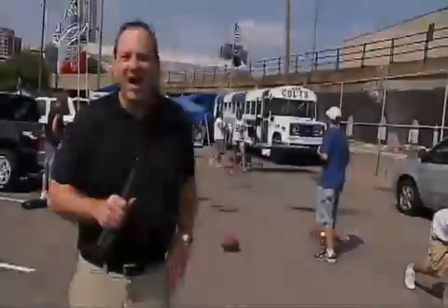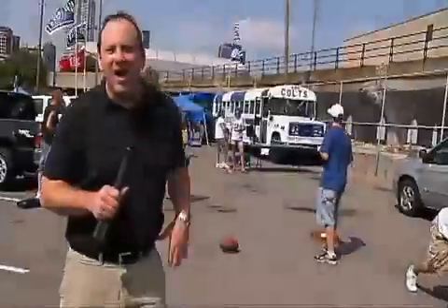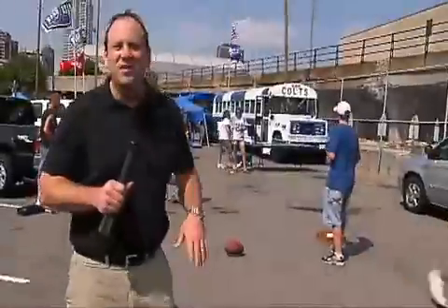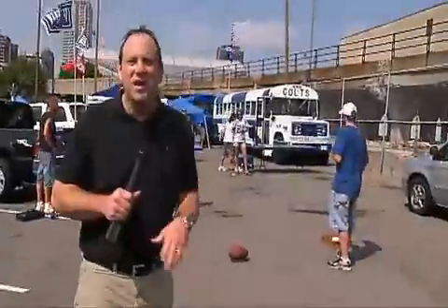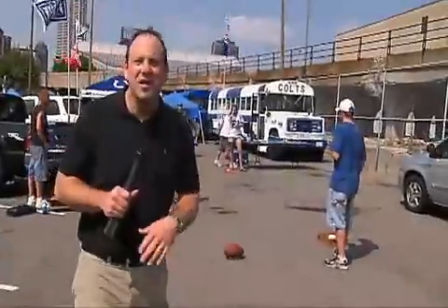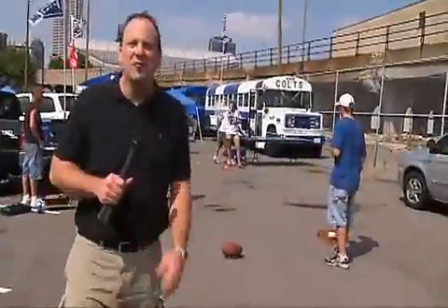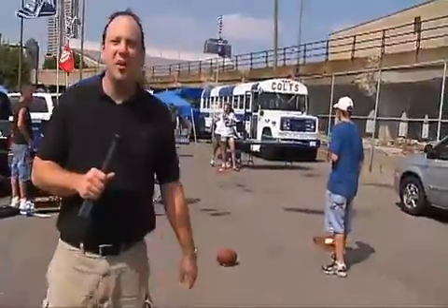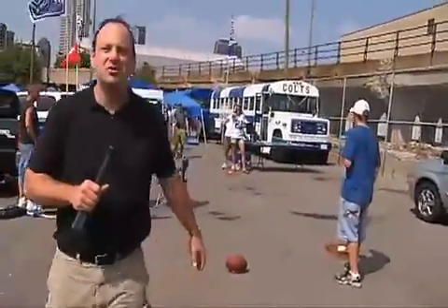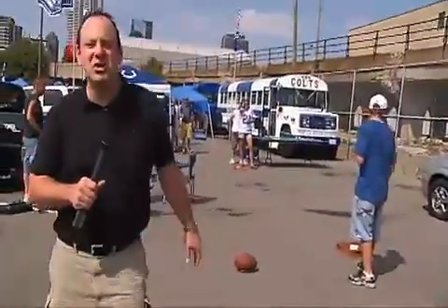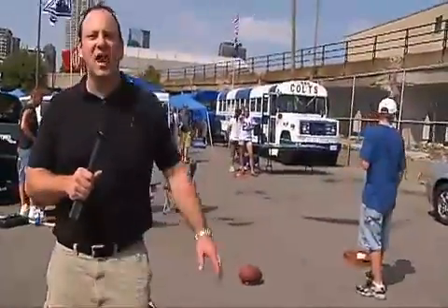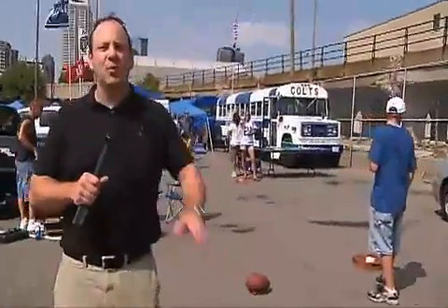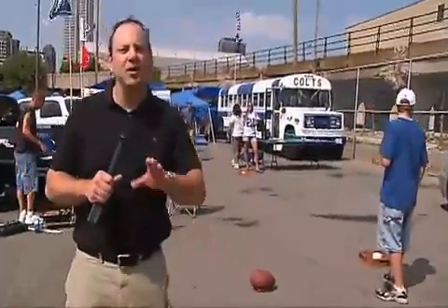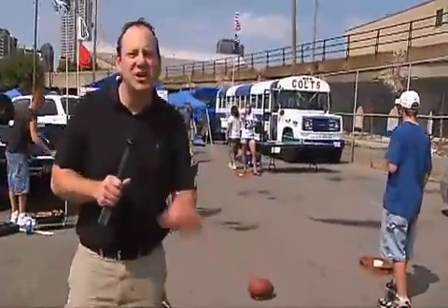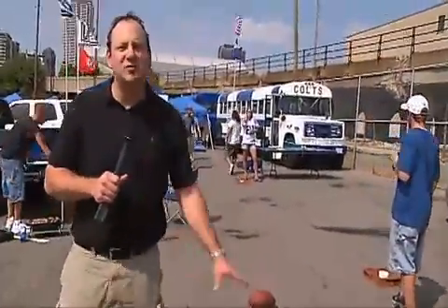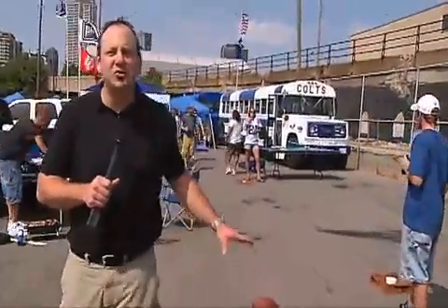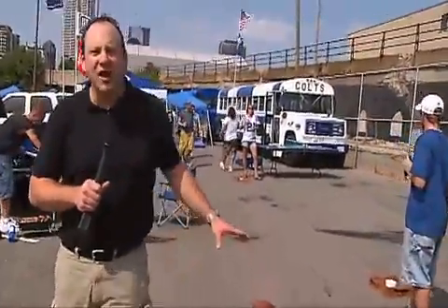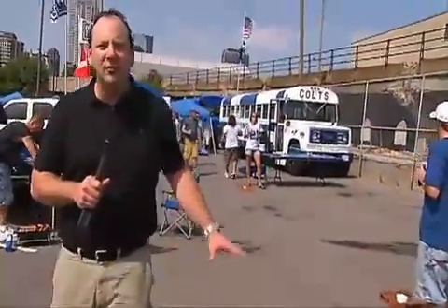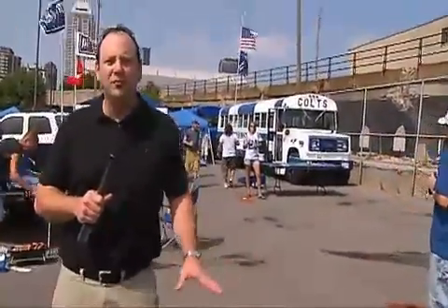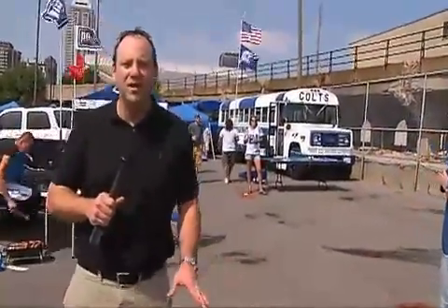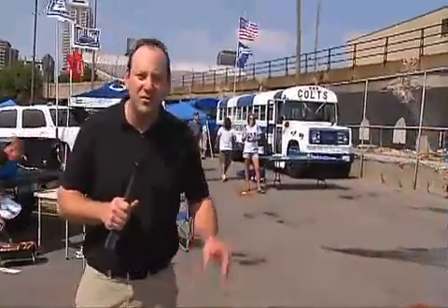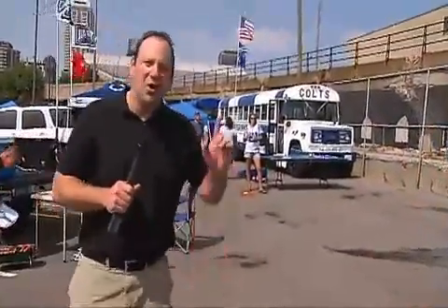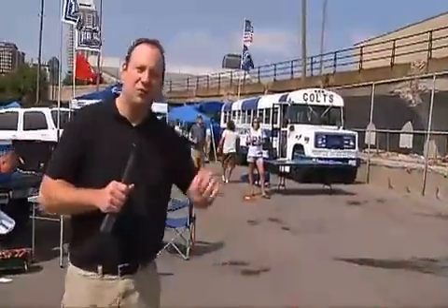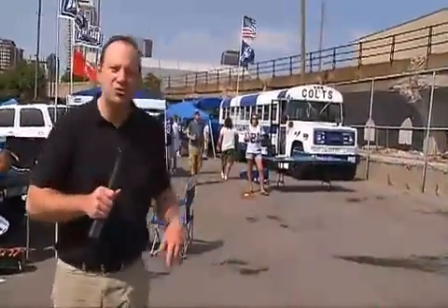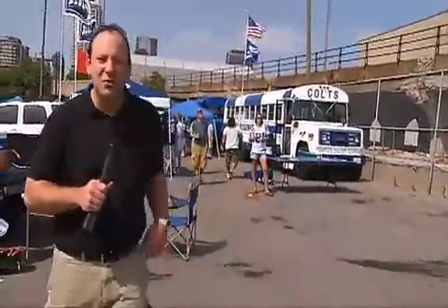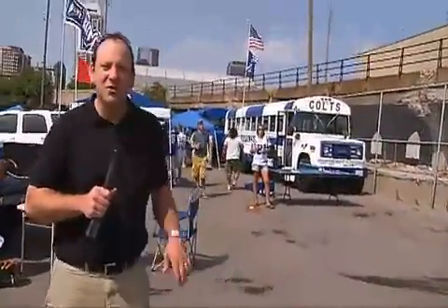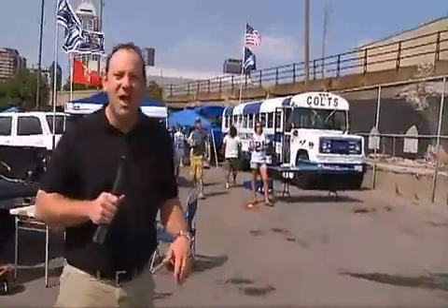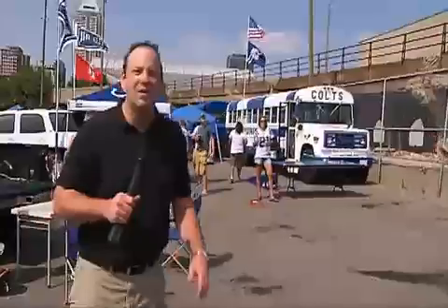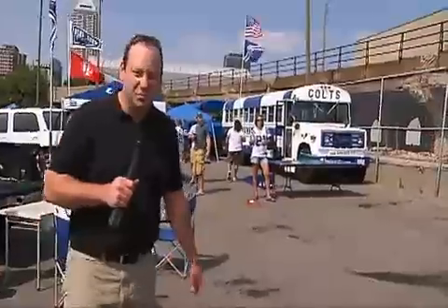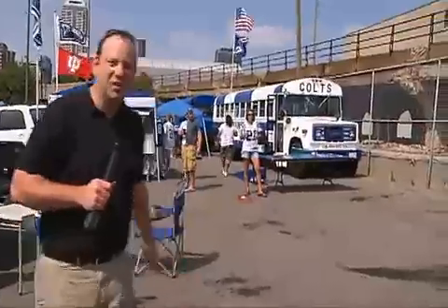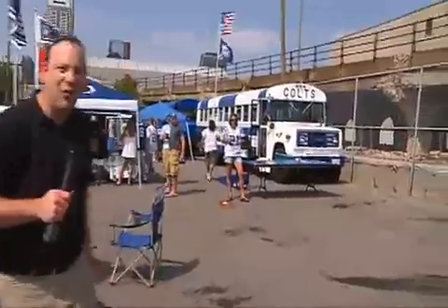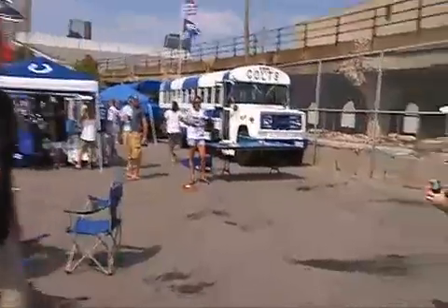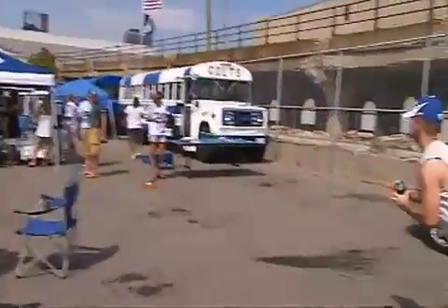Hi, I'm Seth Hancock for Operation Tailgate, and we're here checking out some great games from Fundex. The first one that we're going to look at is Bullseye Washers.